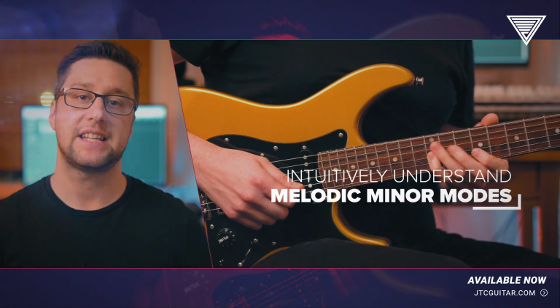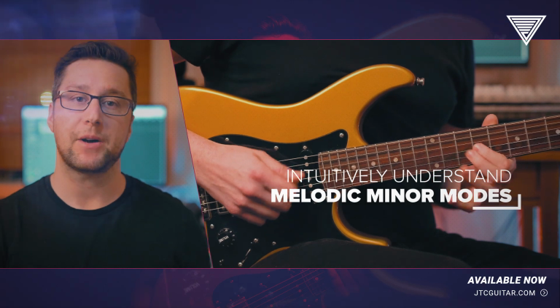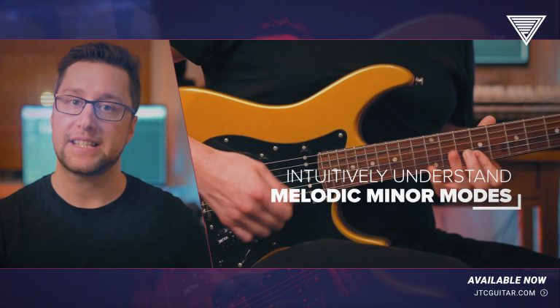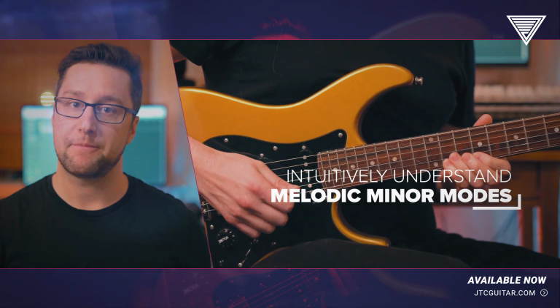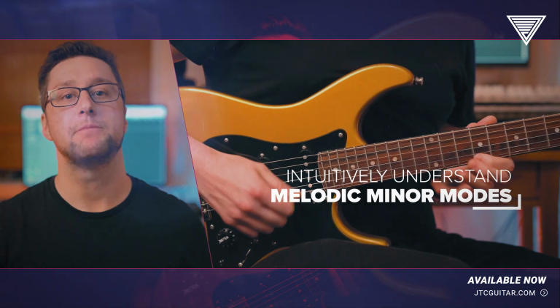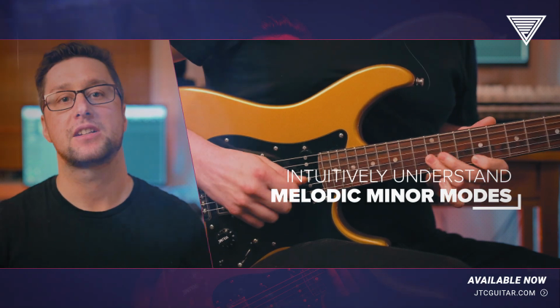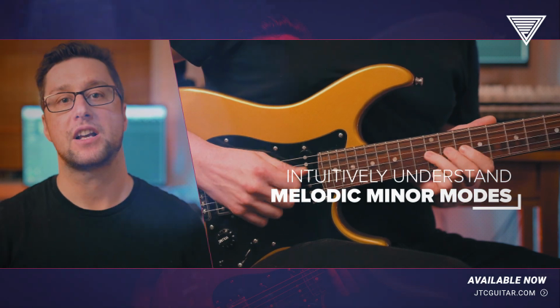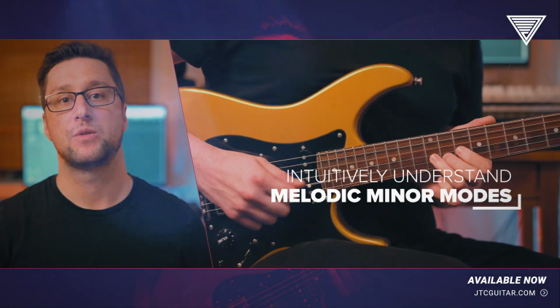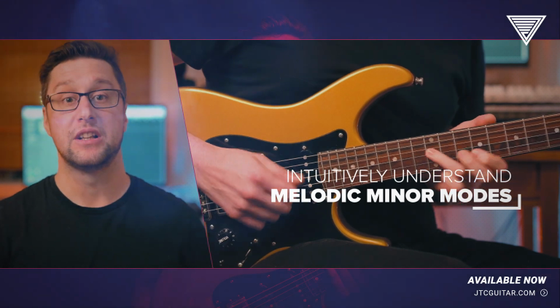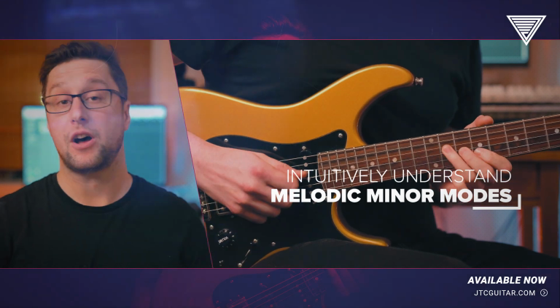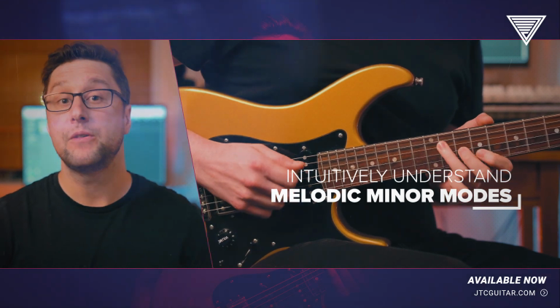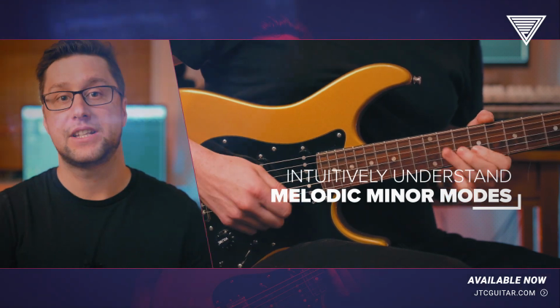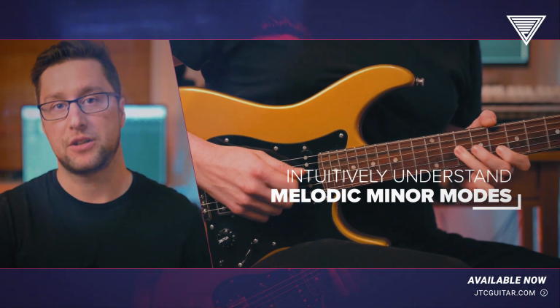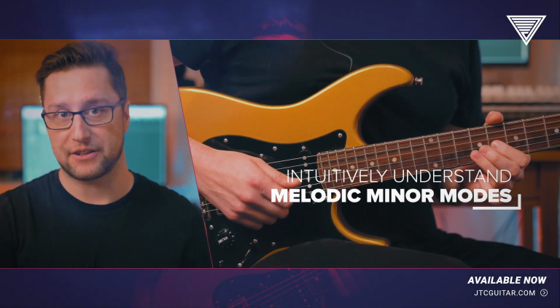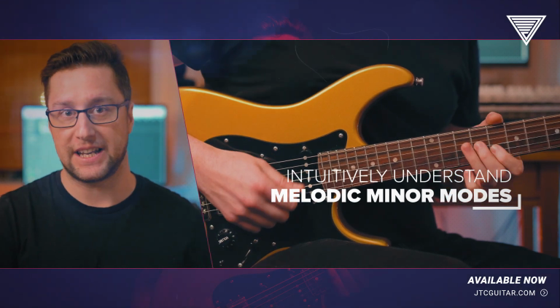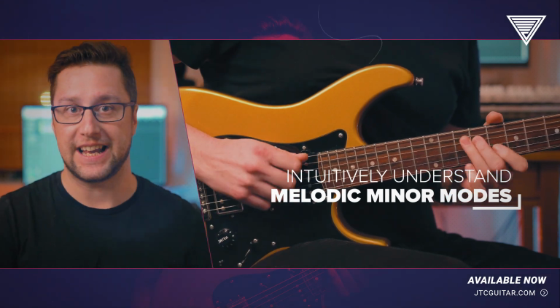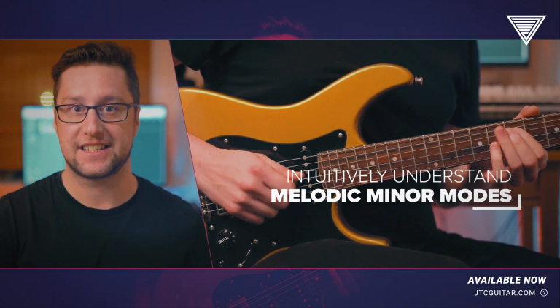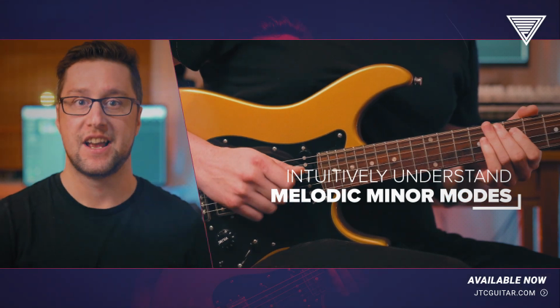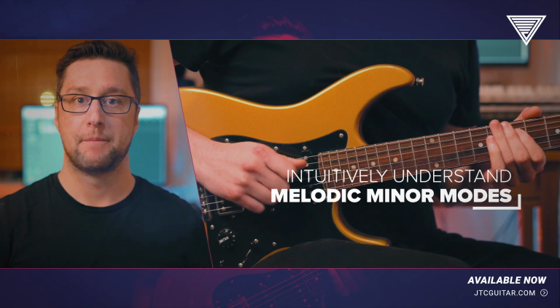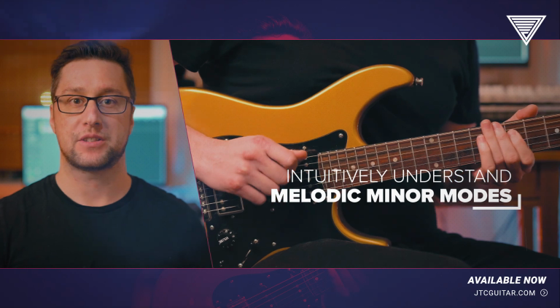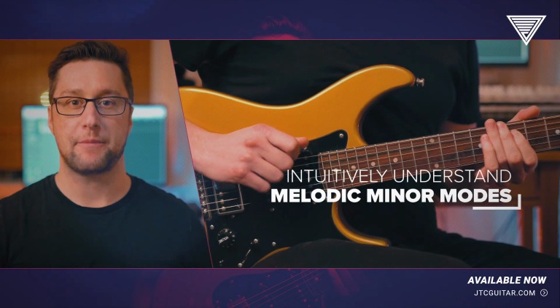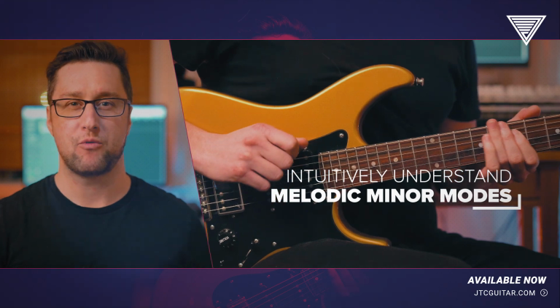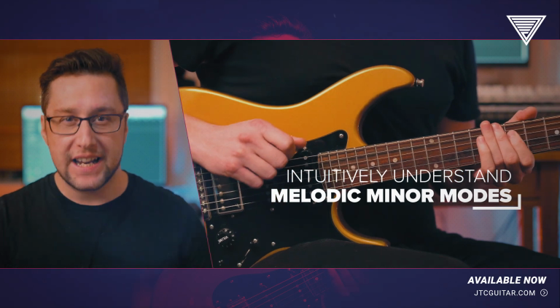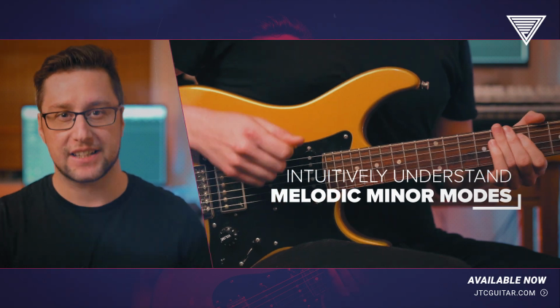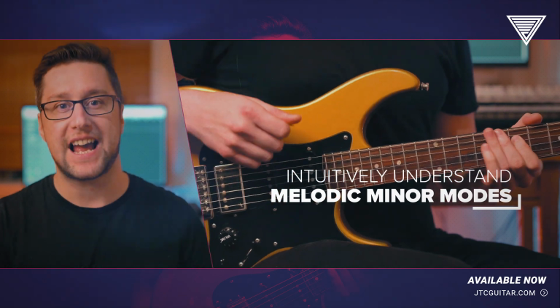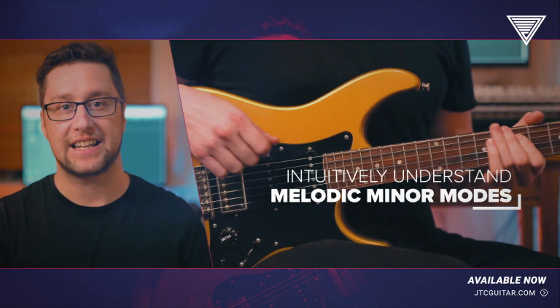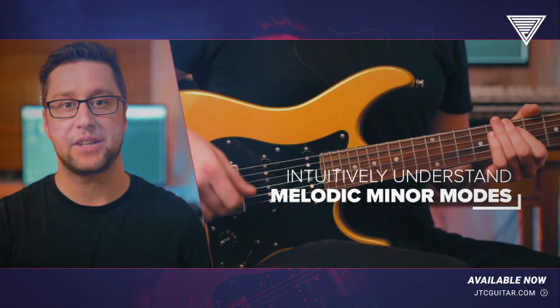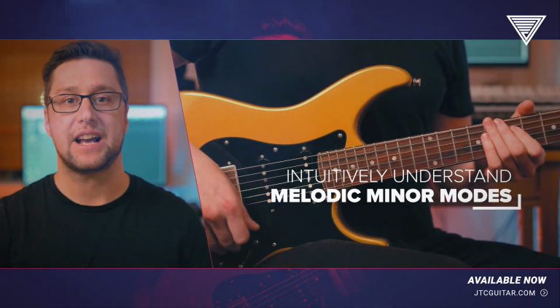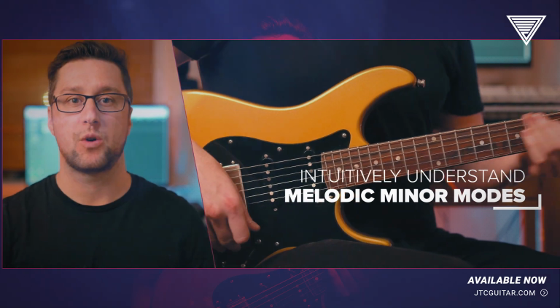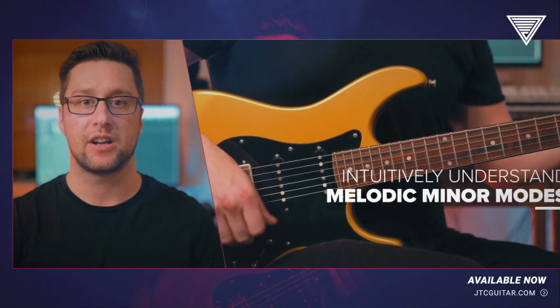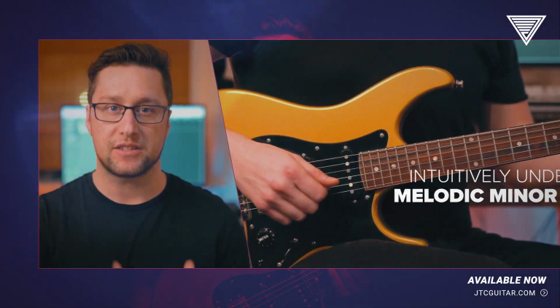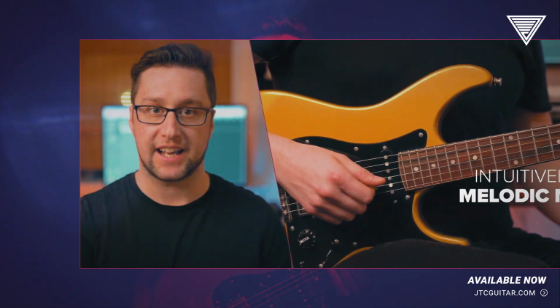Step by step, this masterclass will not only teach you how to play licks, but also help you really understand how these sounds work in context.